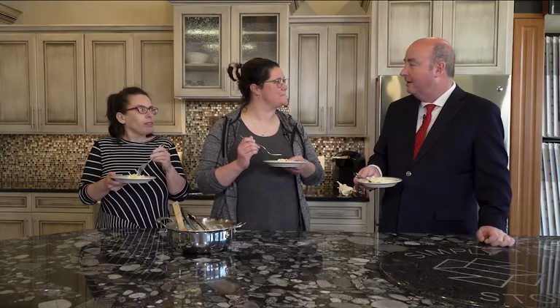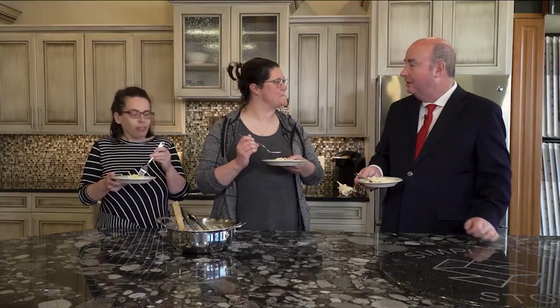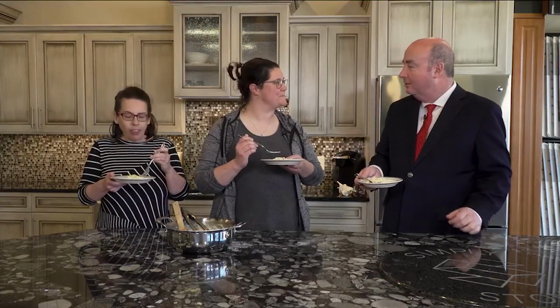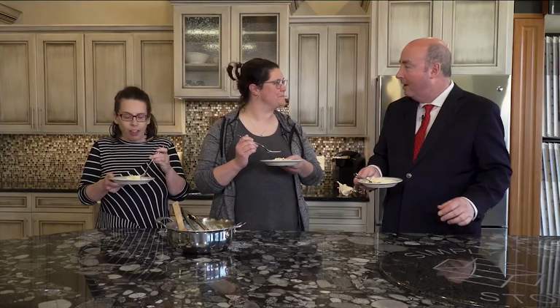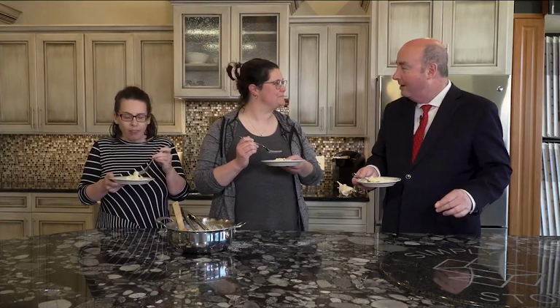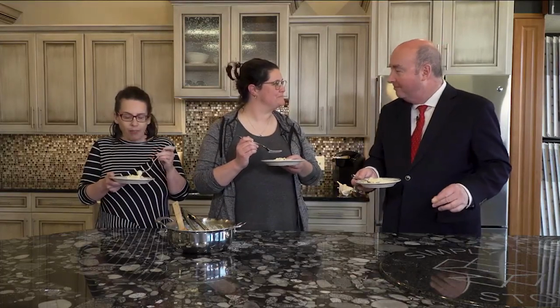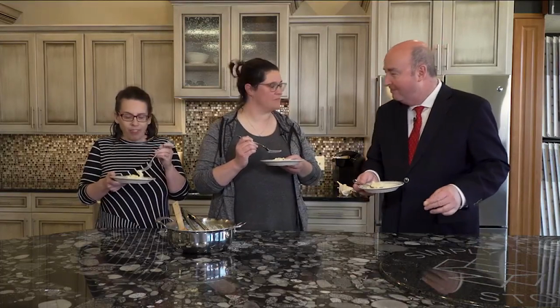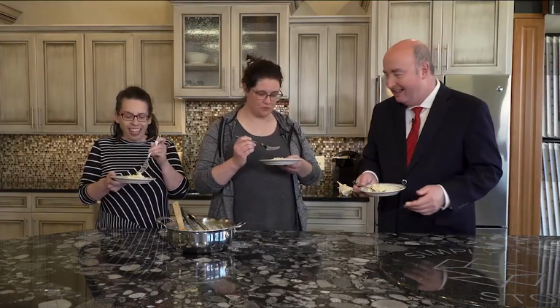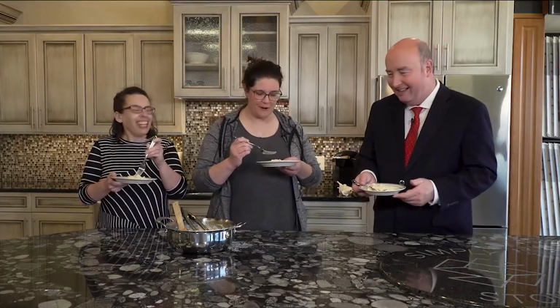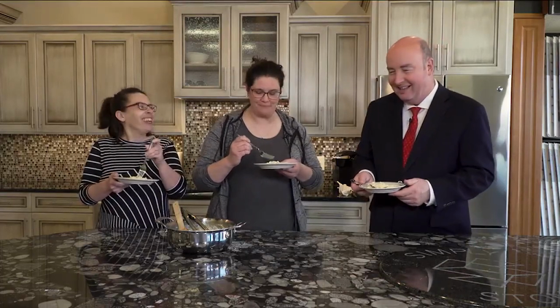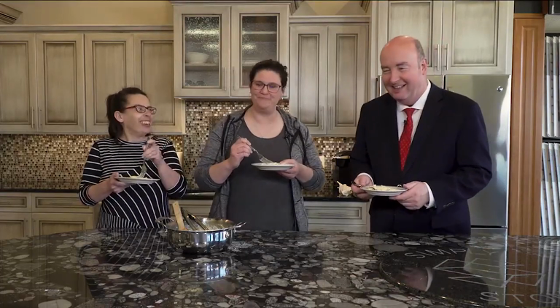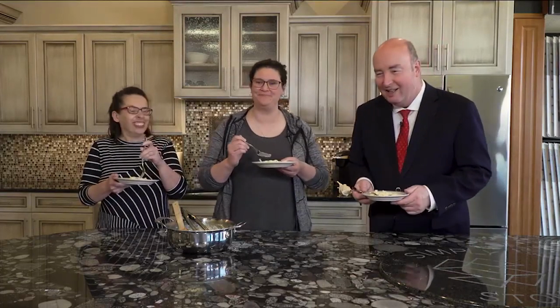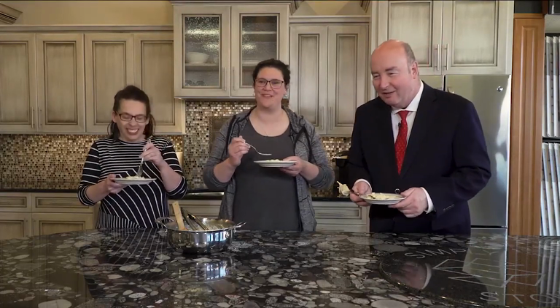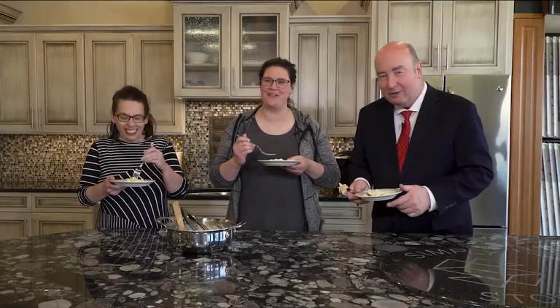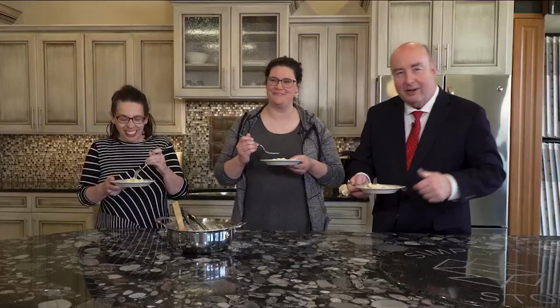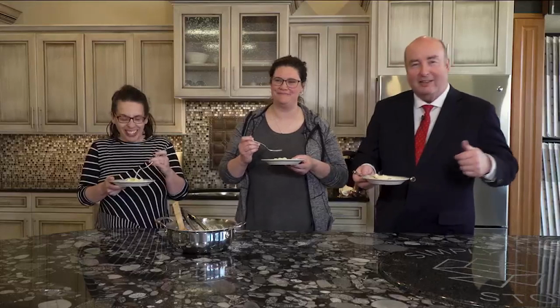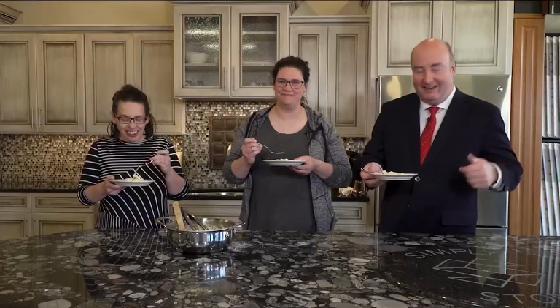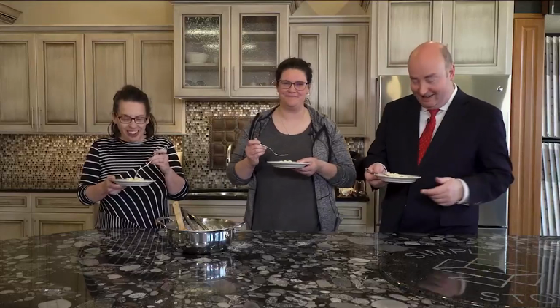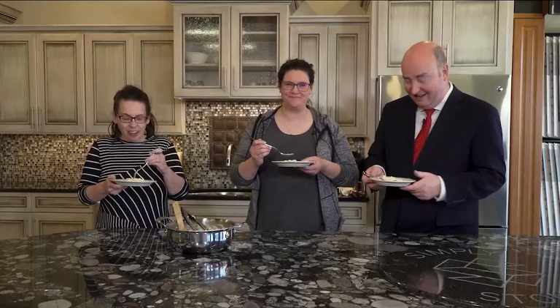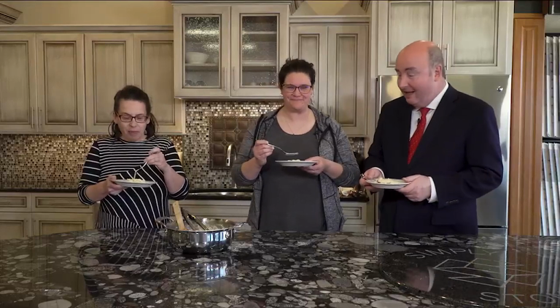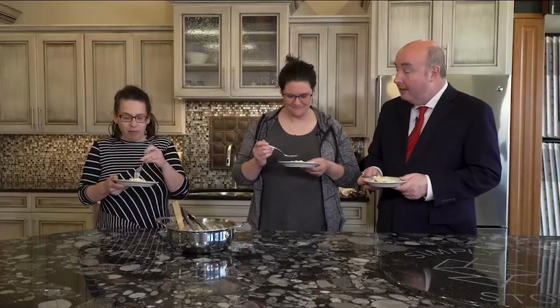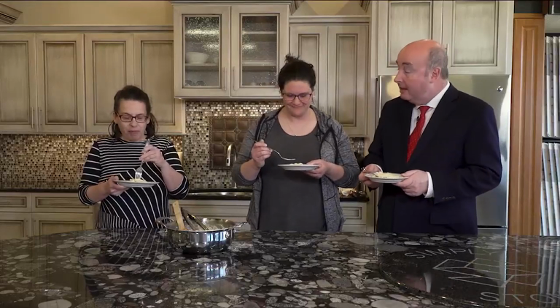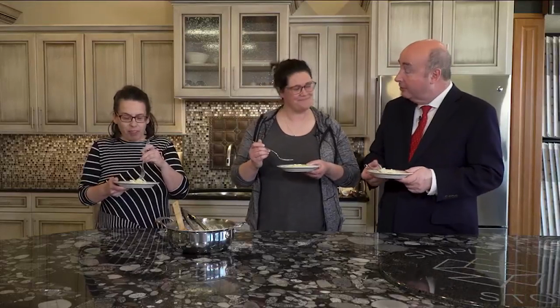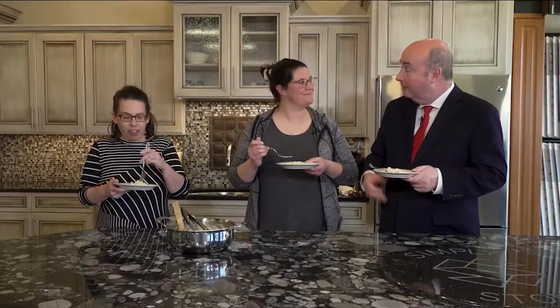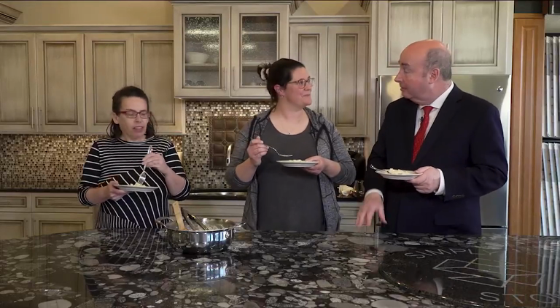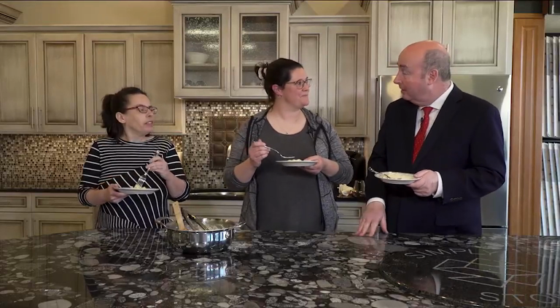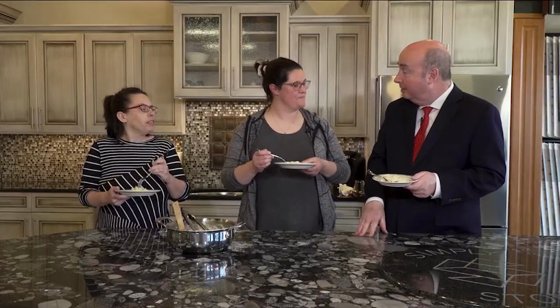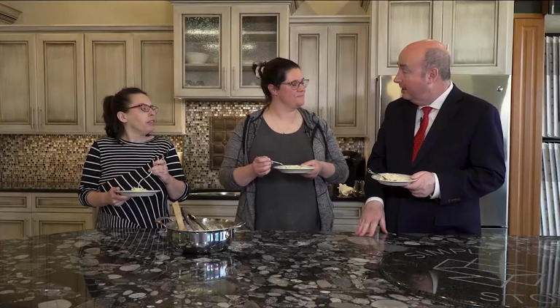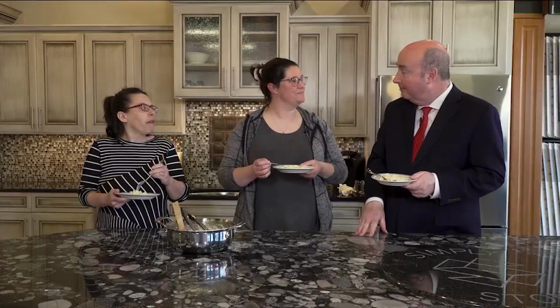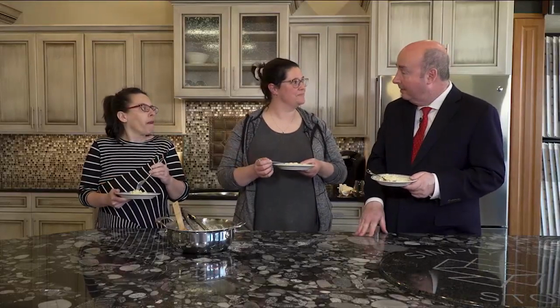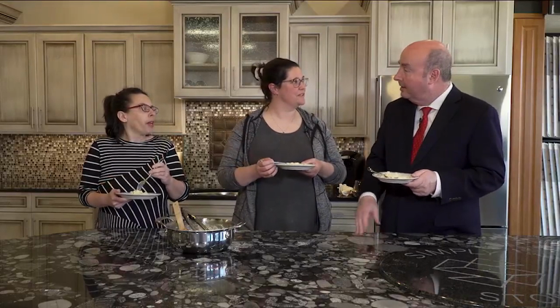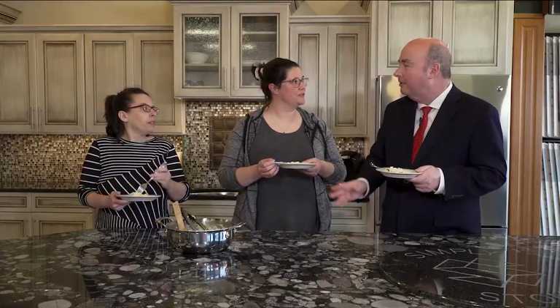Now I just need some white wine. Let's go get that! Thank you so much, I really appreciate it.